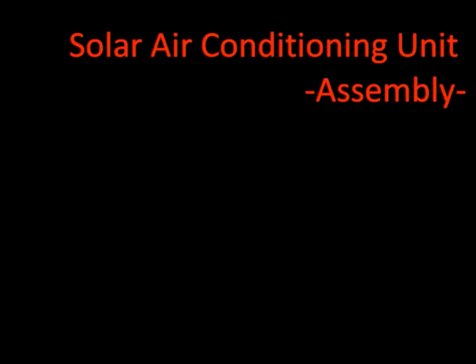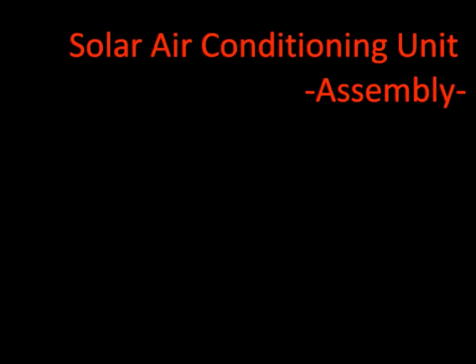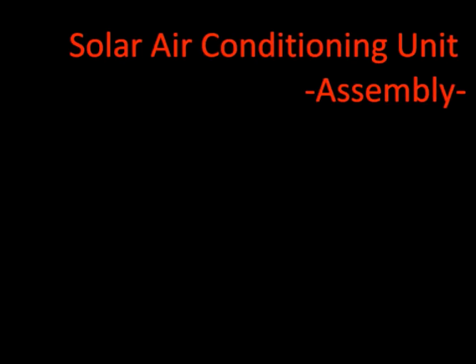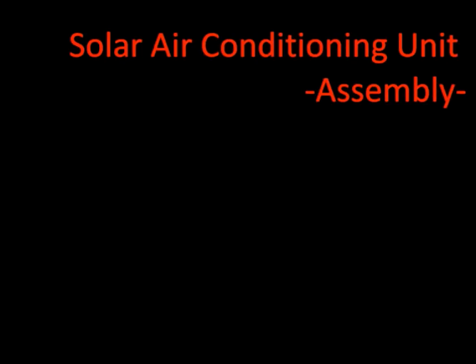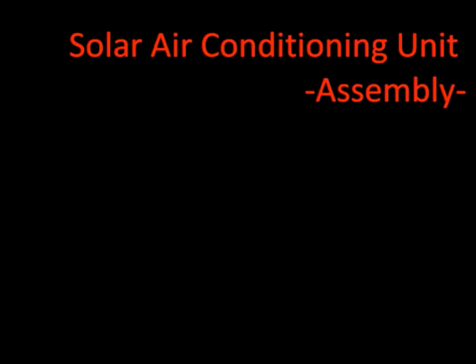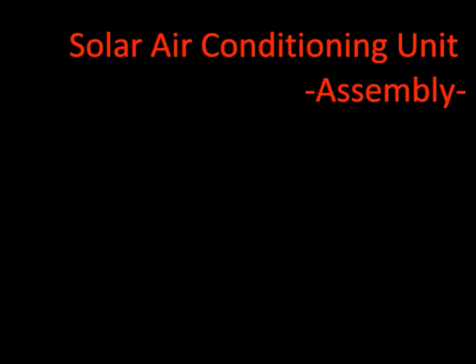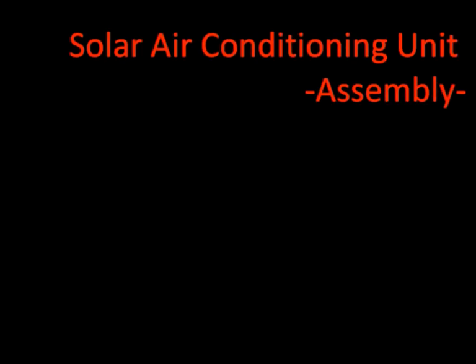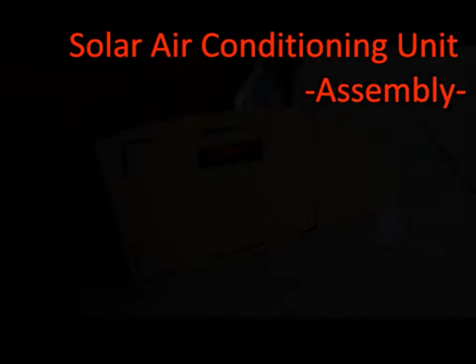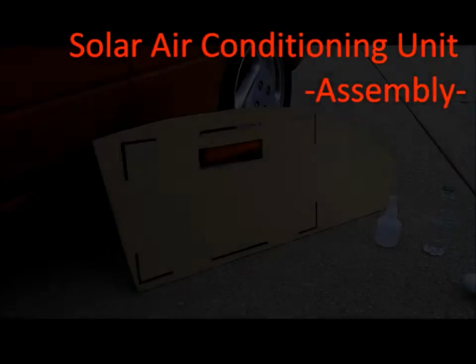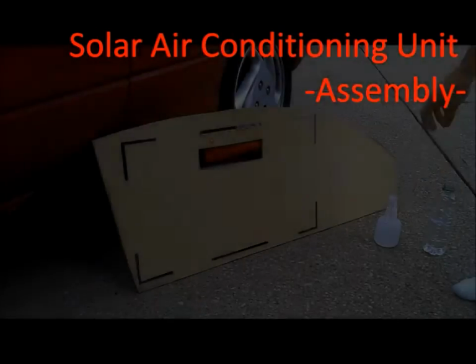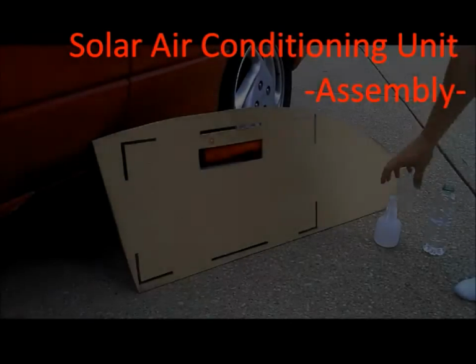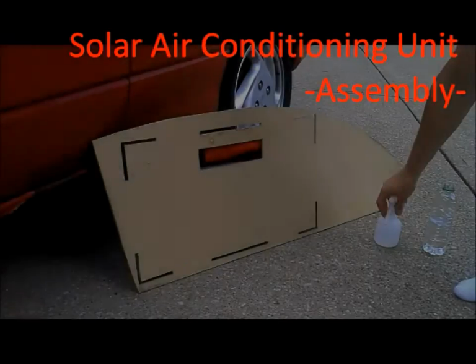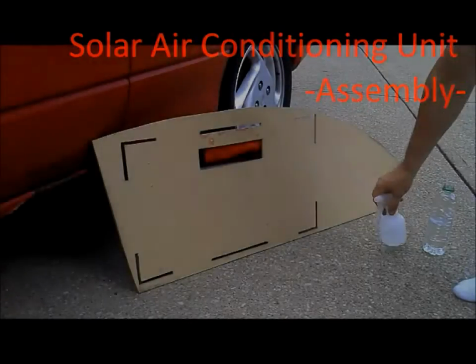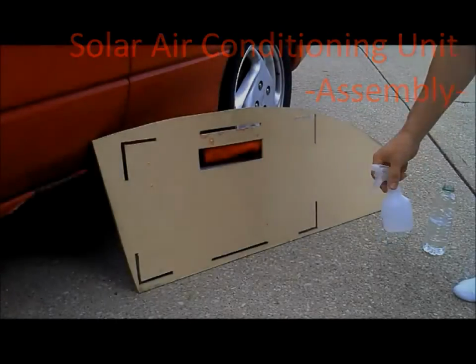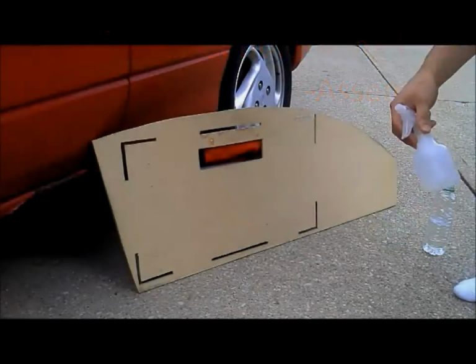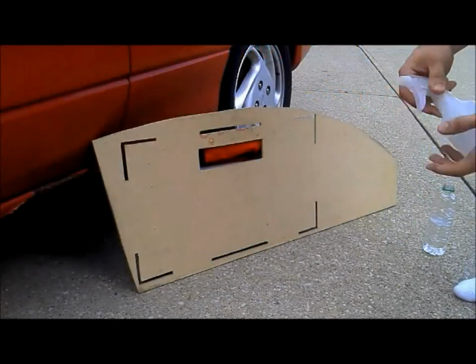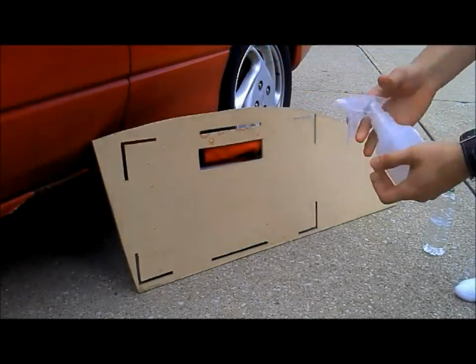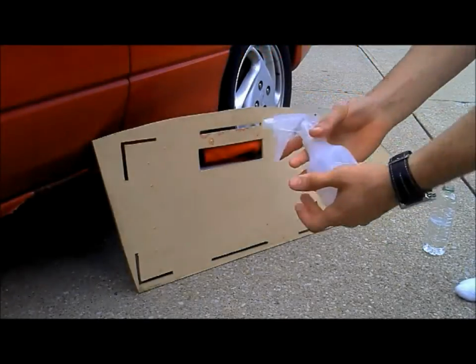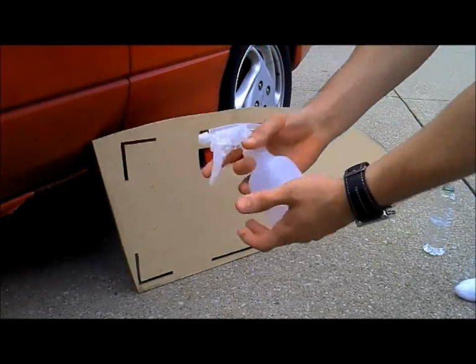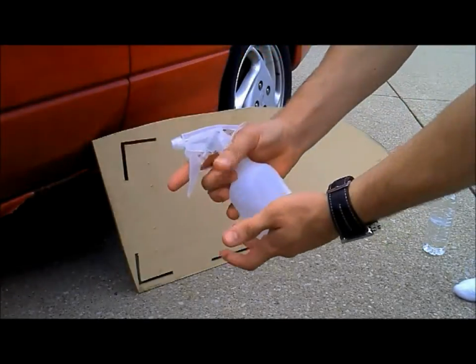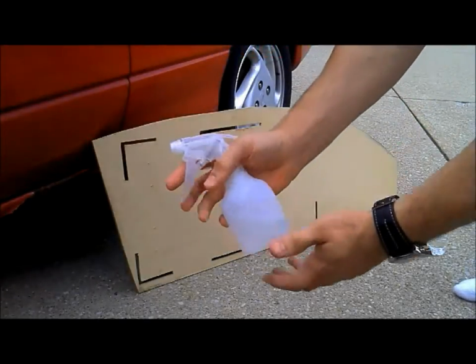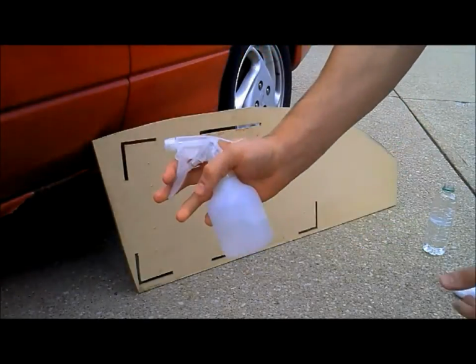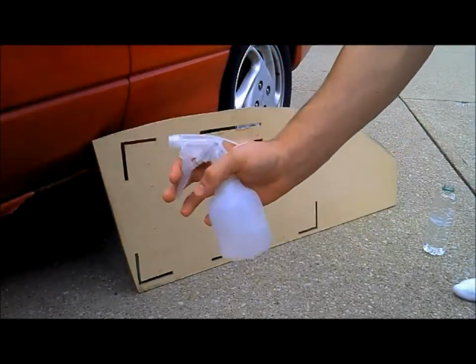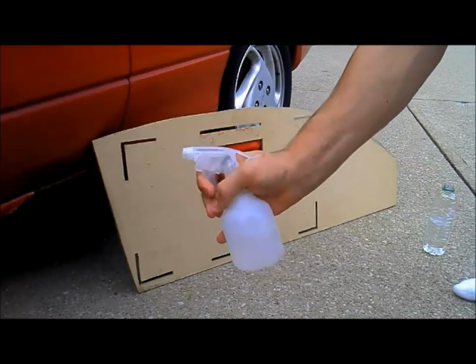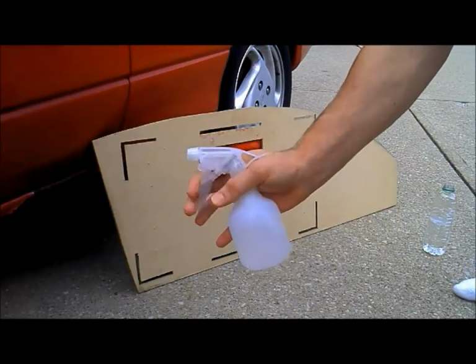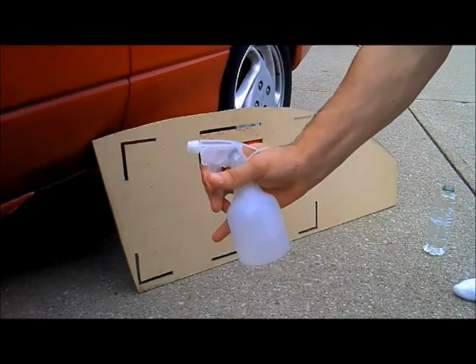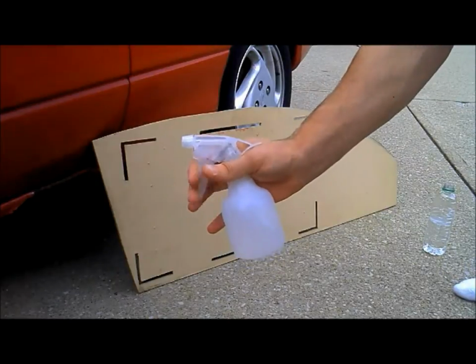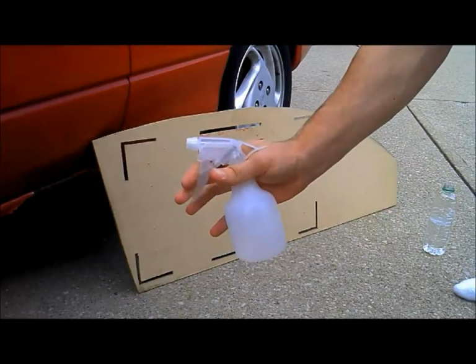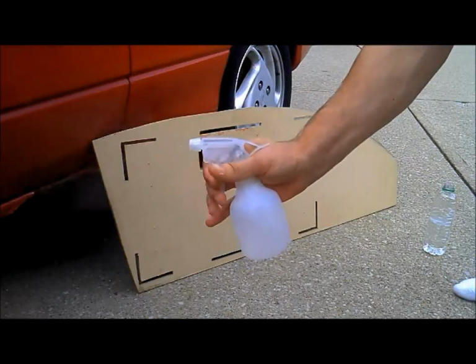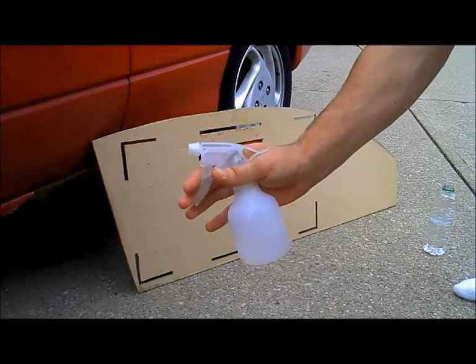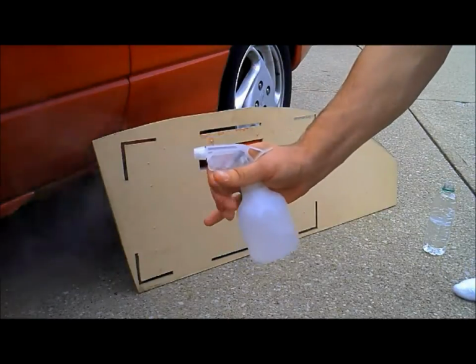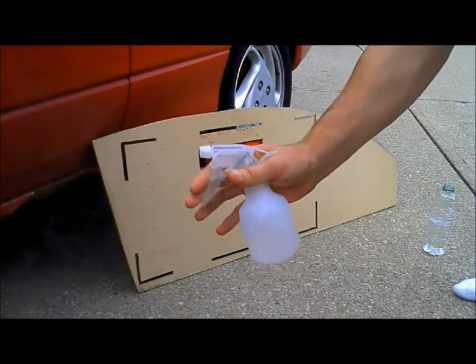Hey everyone! This video is going to show how the solar air conditioning unit is assembled and set up.